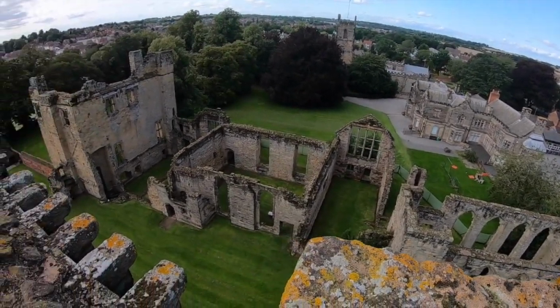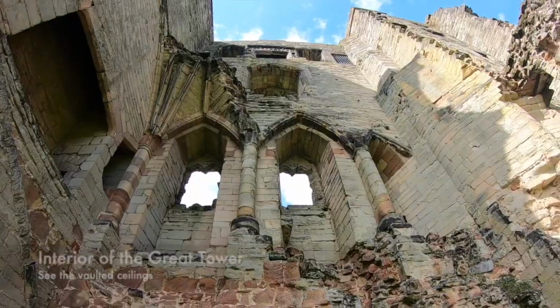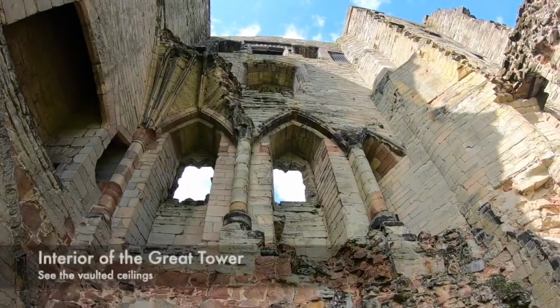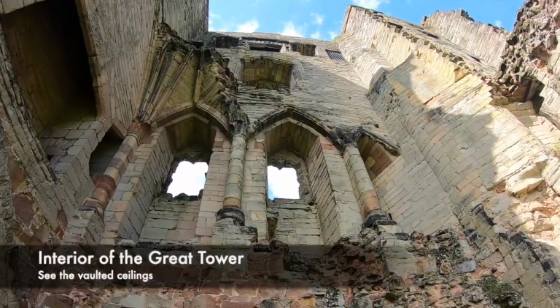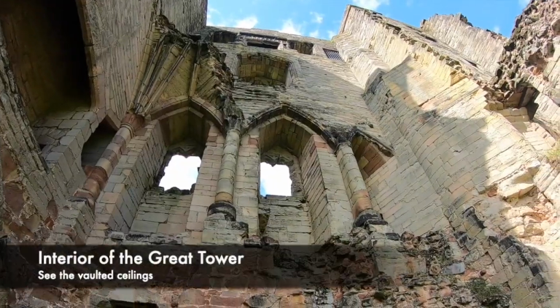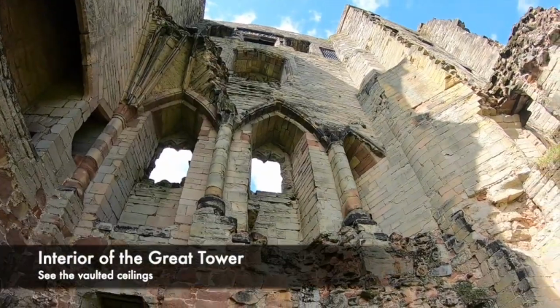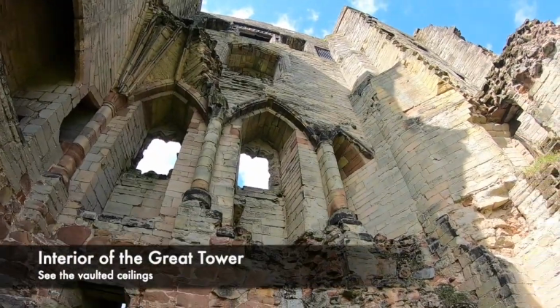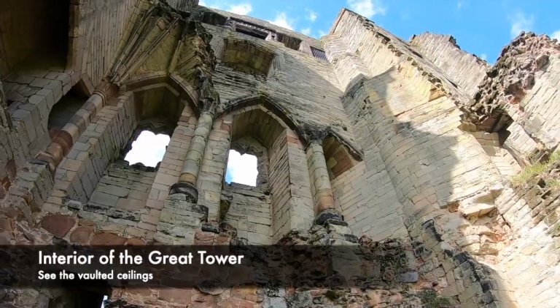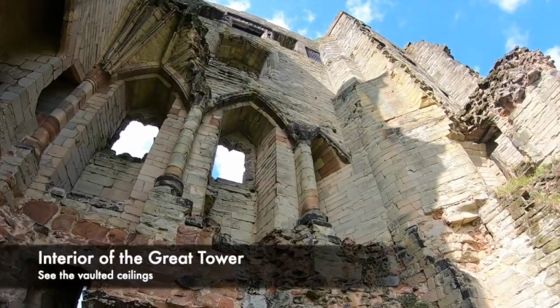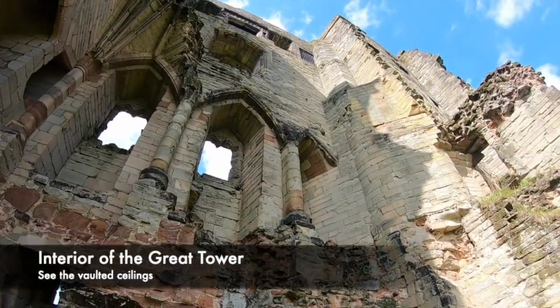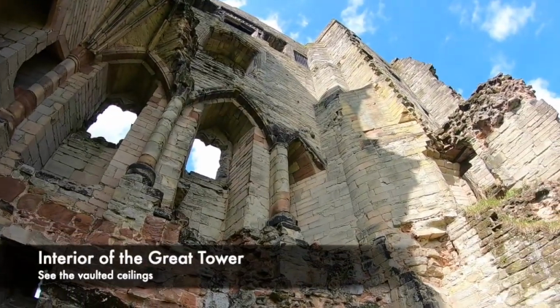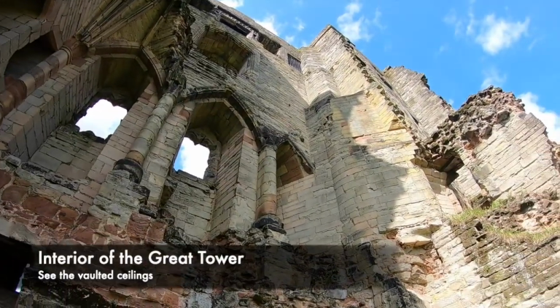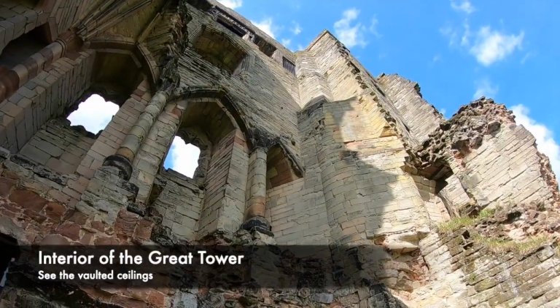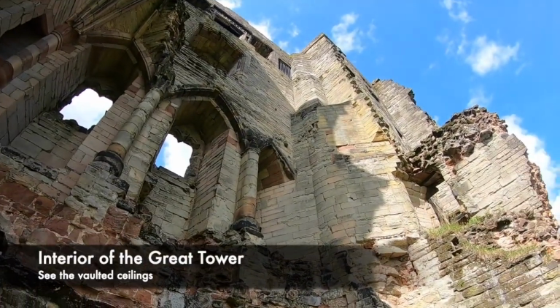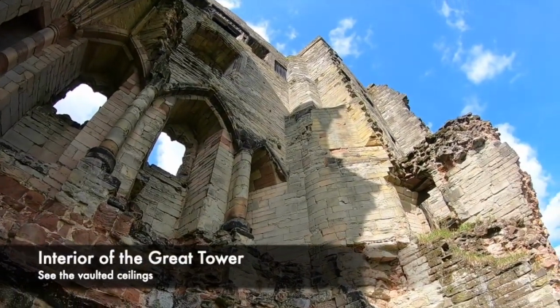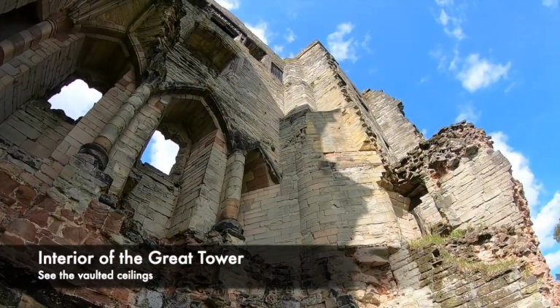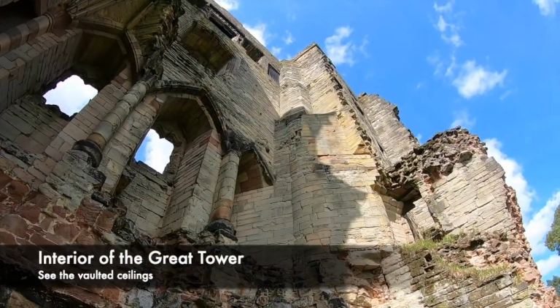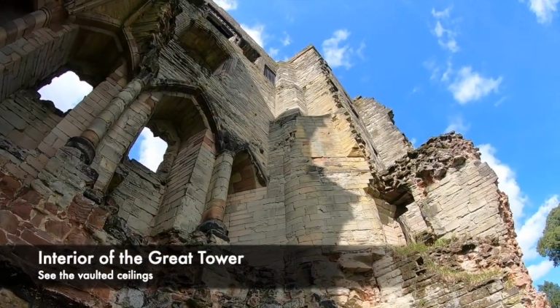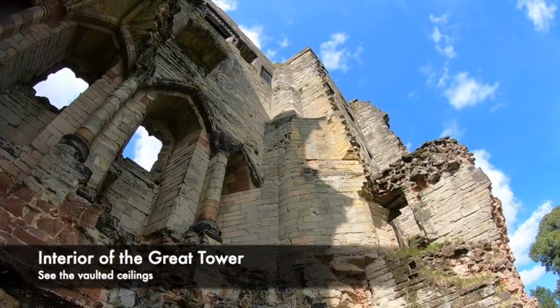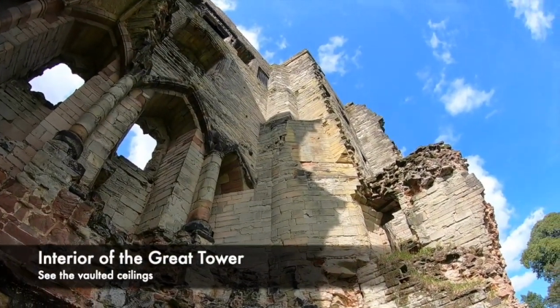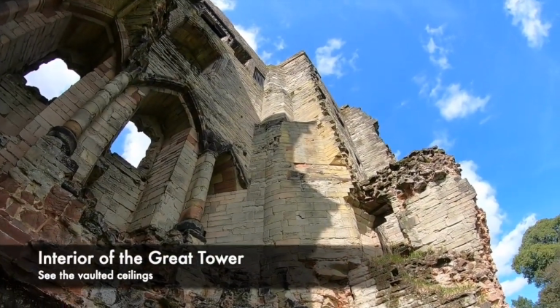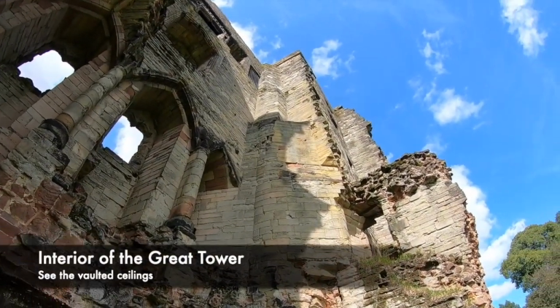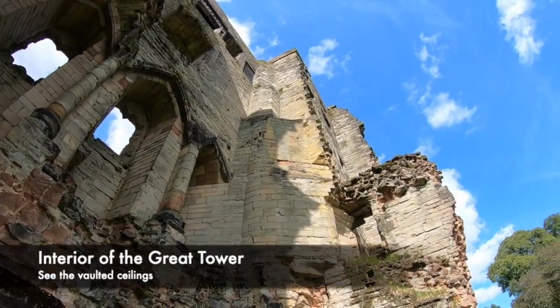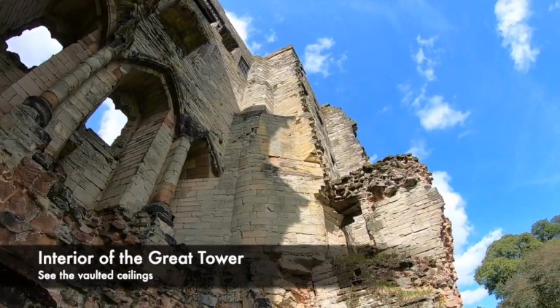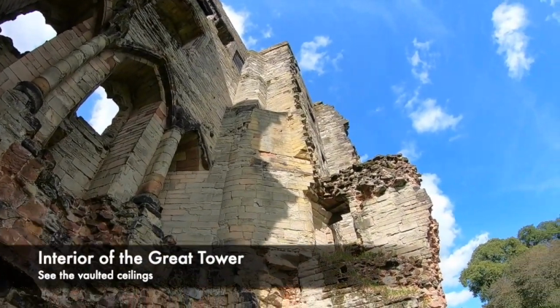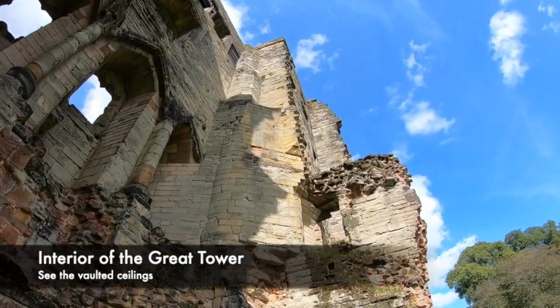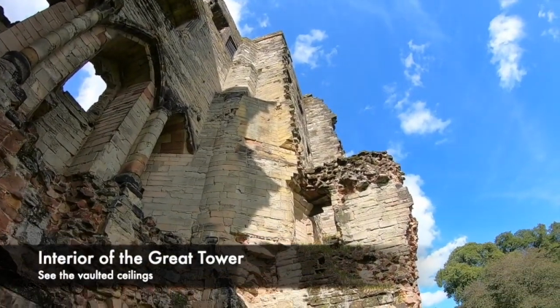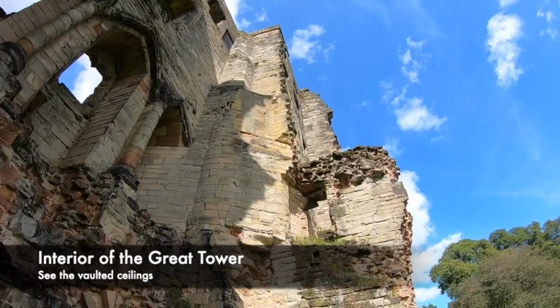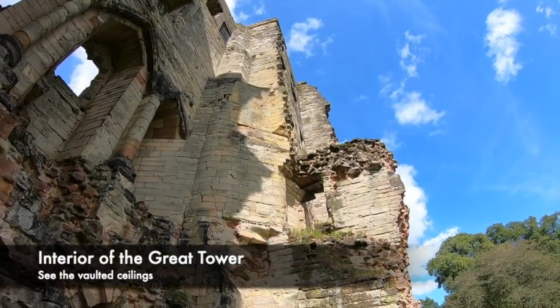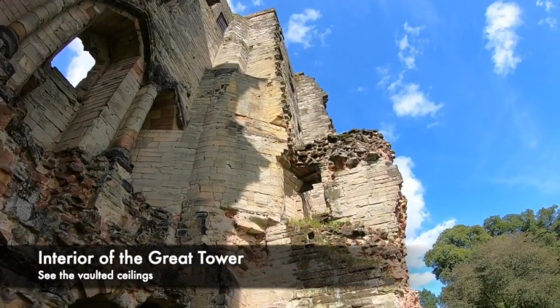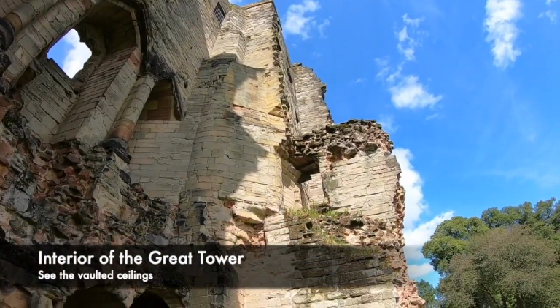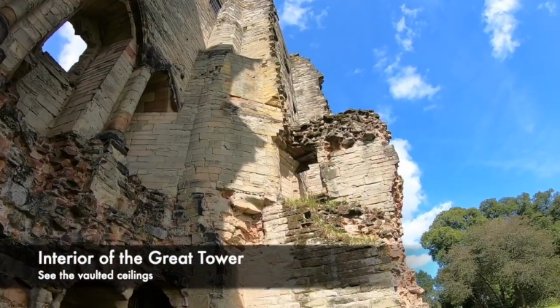By looking inside the great tower, you can see the different buildings and also a number of ornate fireplaces. Inside the great tower would have been a great chamber, kitchen, armoury, treasure room, and cellars.